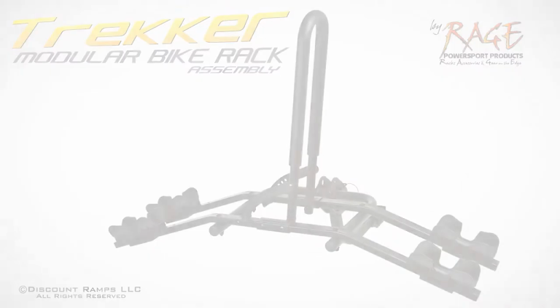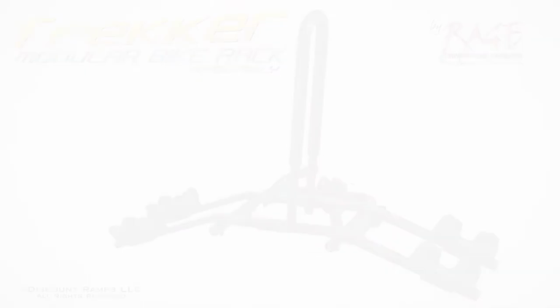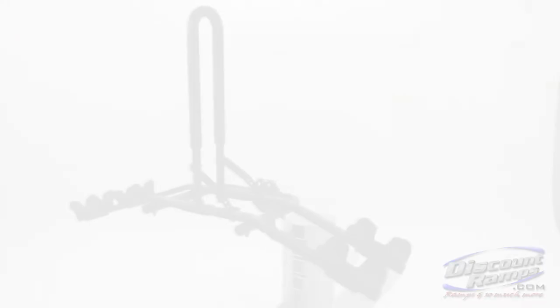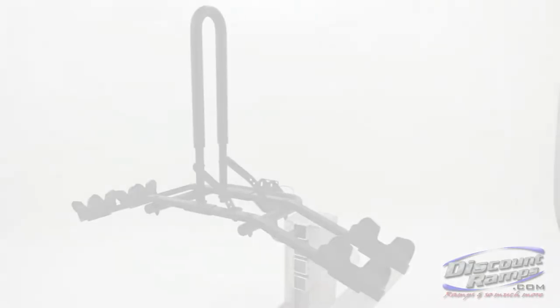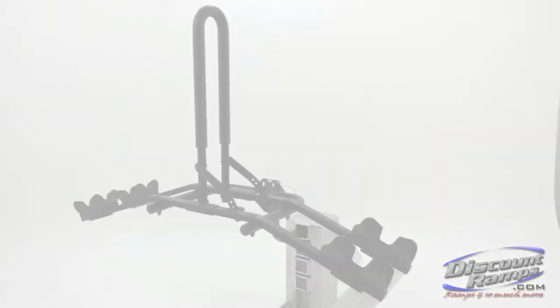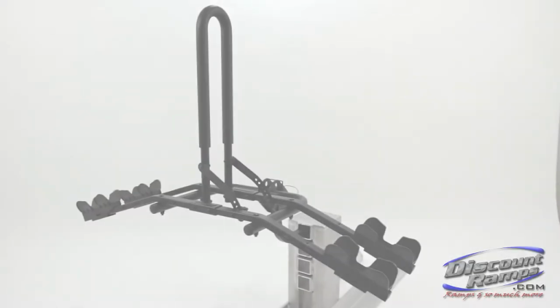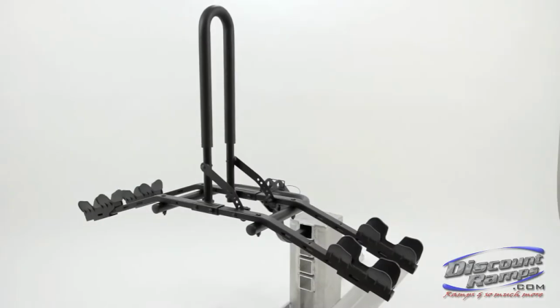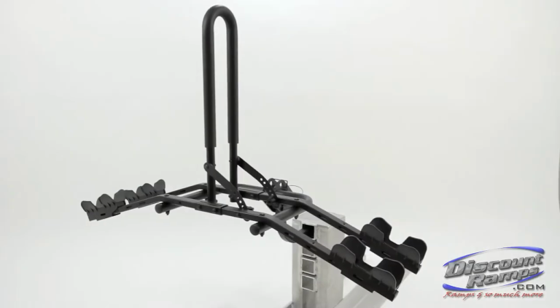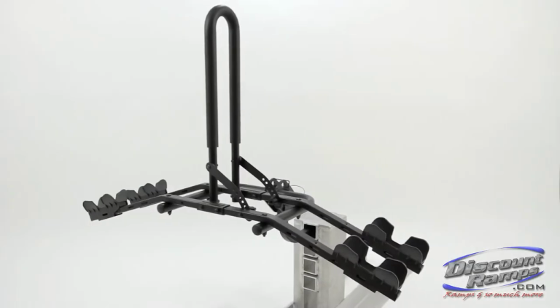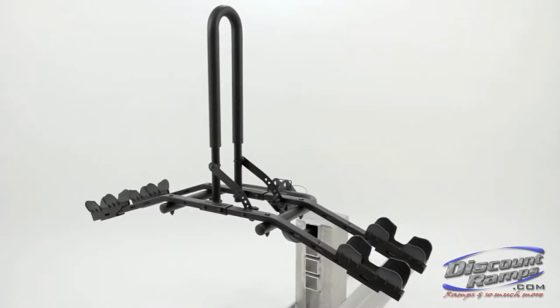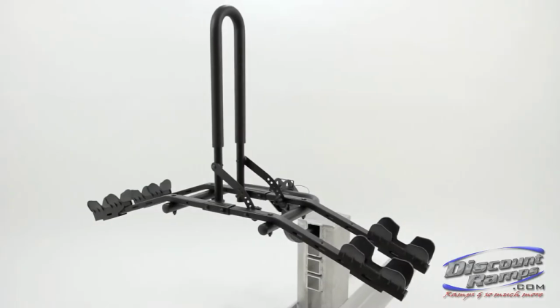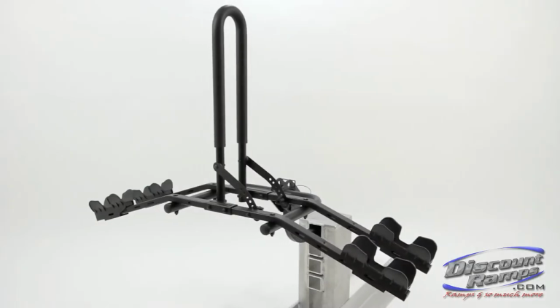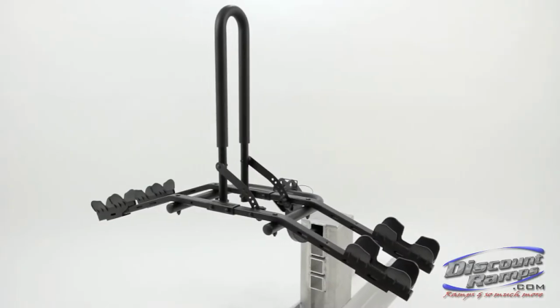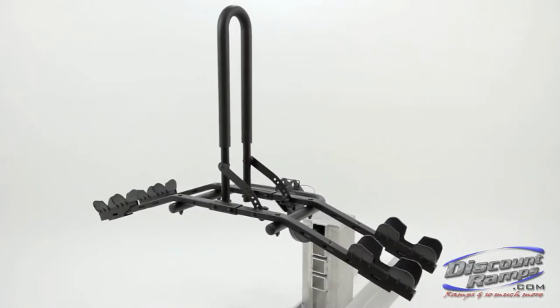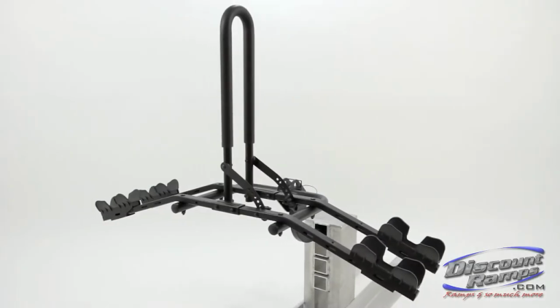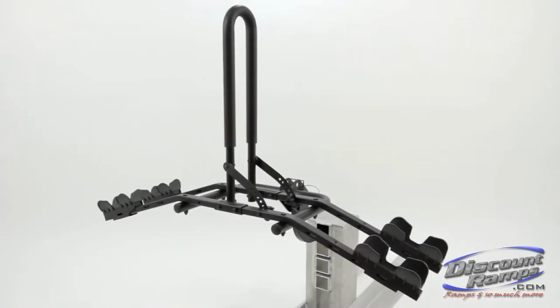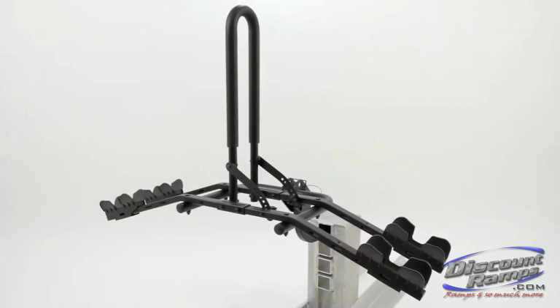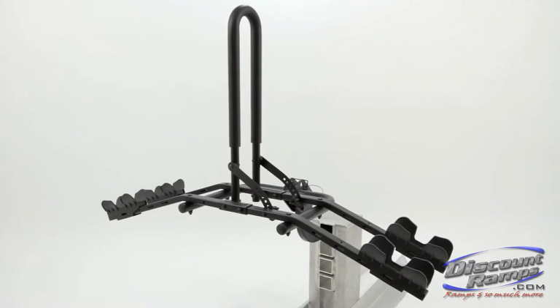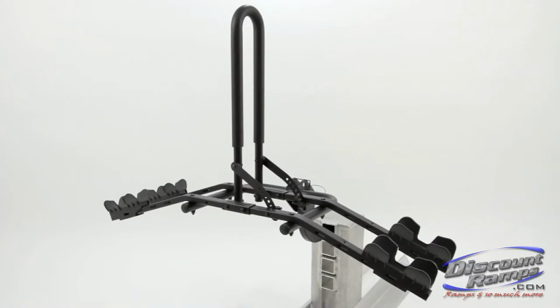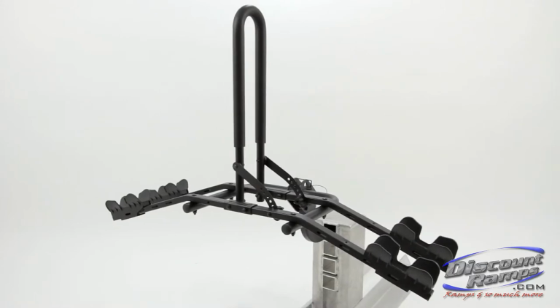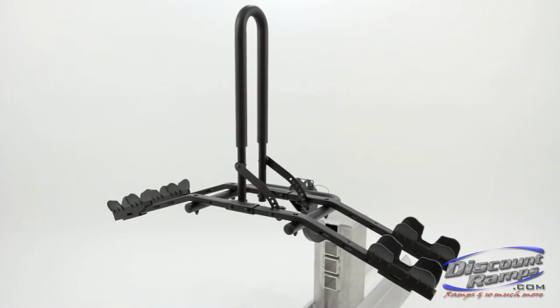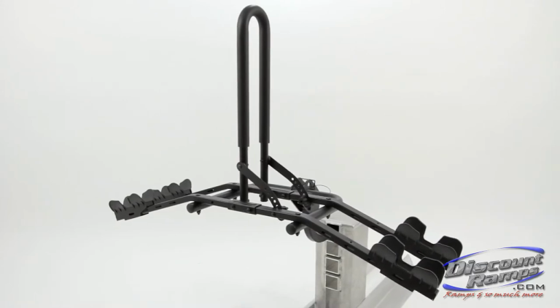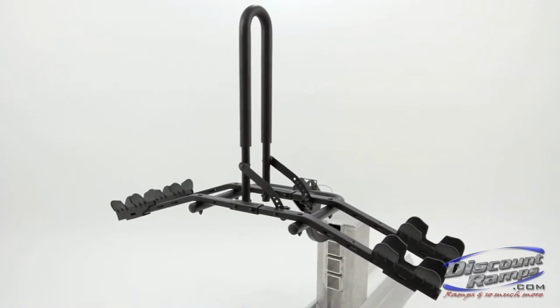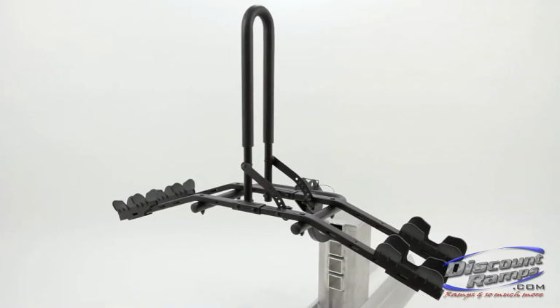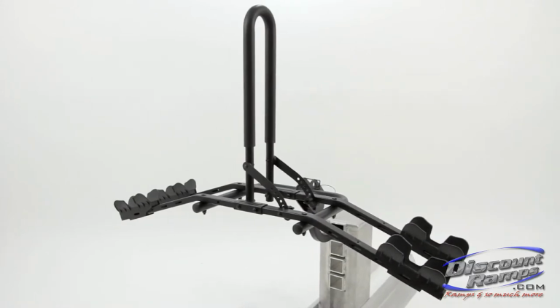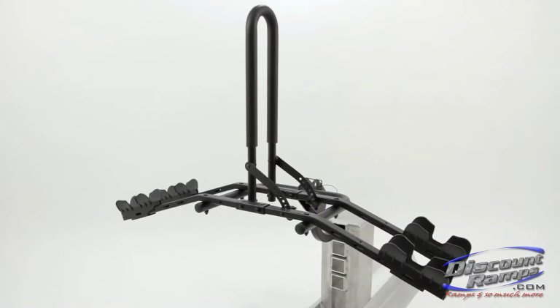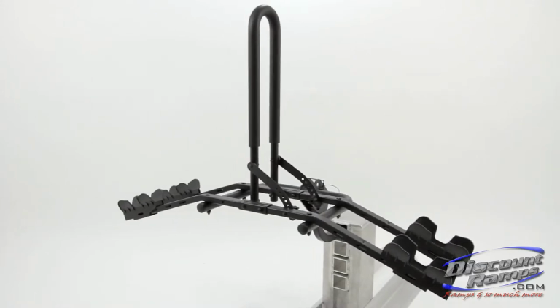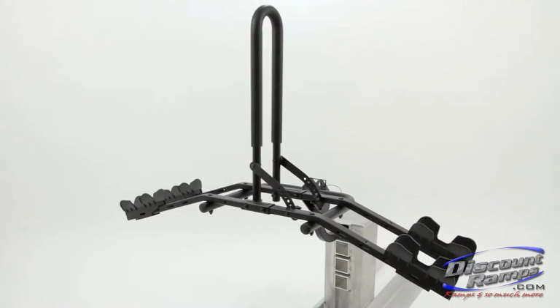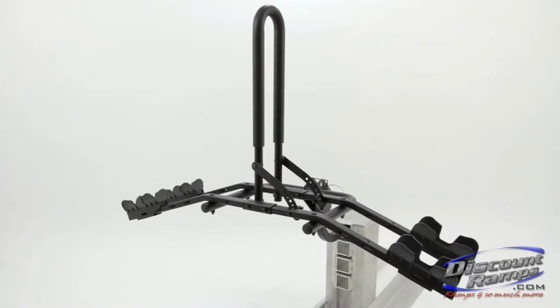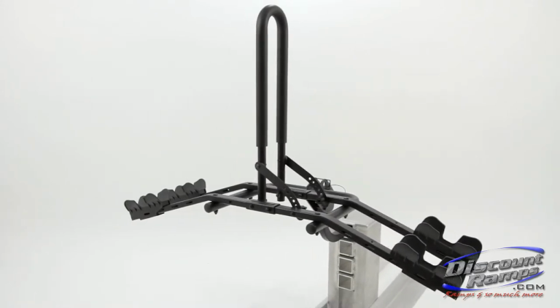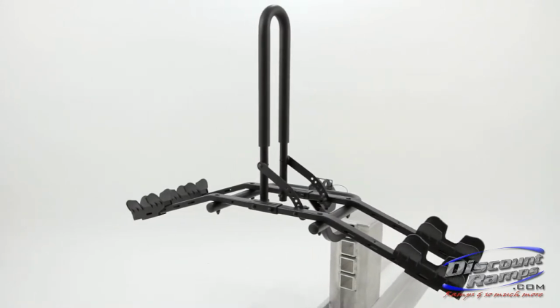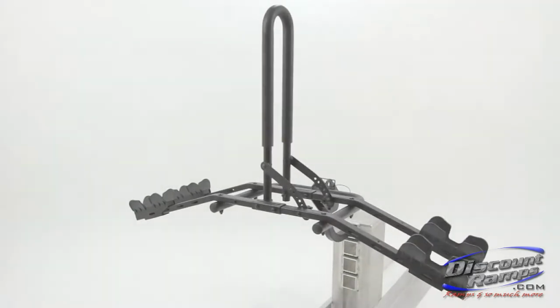Today we're showing you how to properly assemble the Trekker Modular Bike Rack from Rage Powersports.